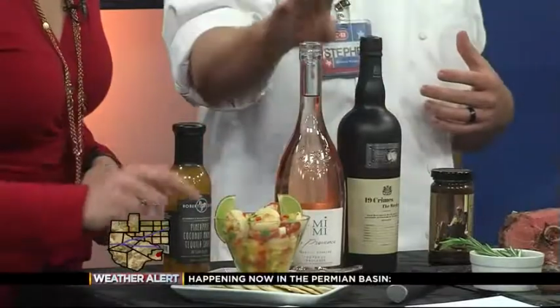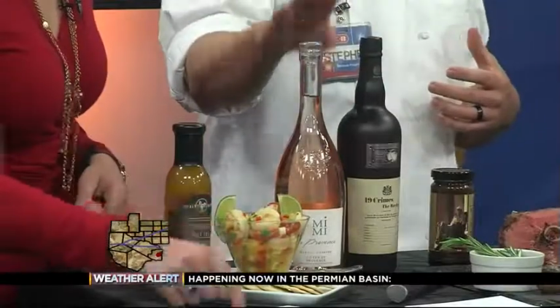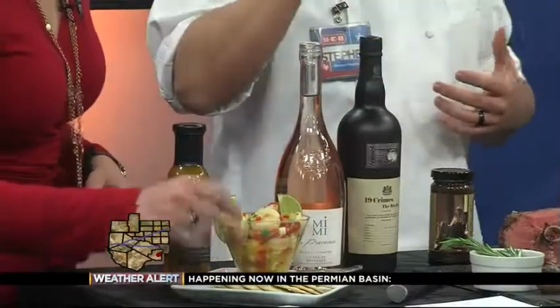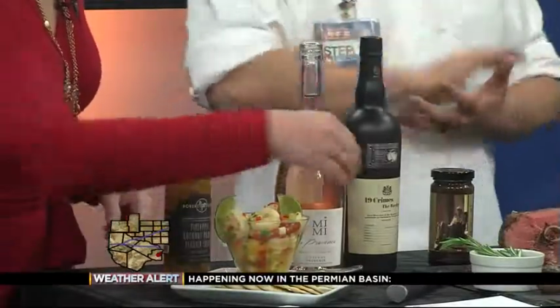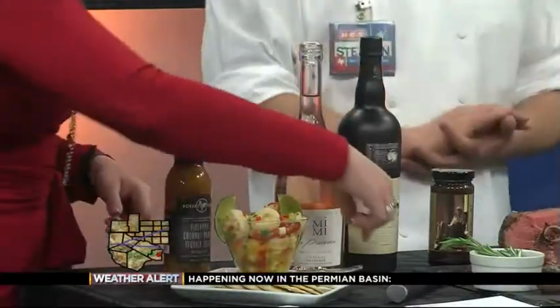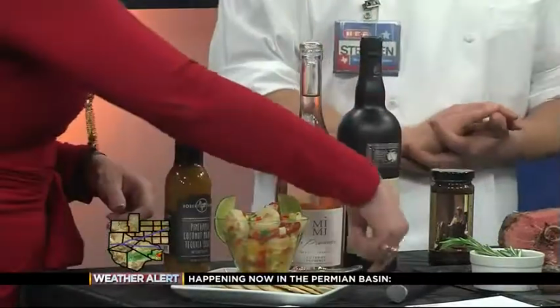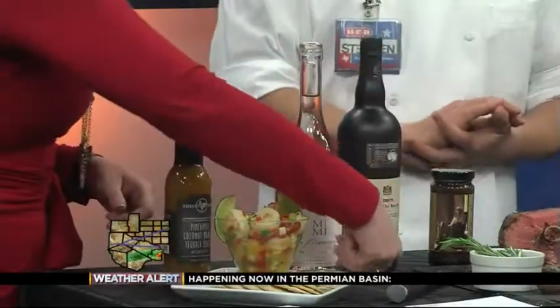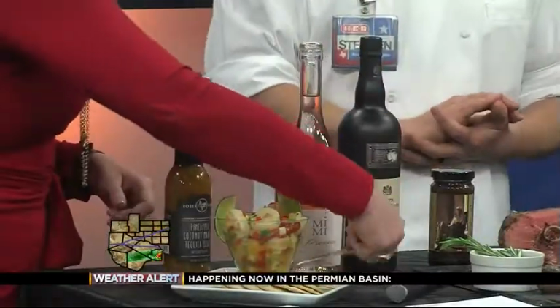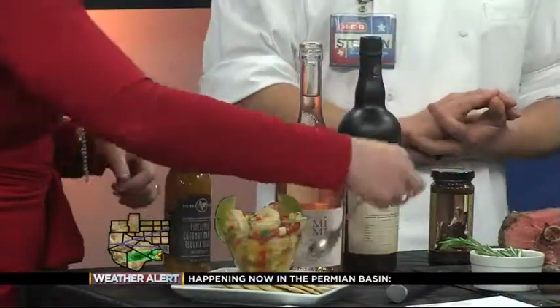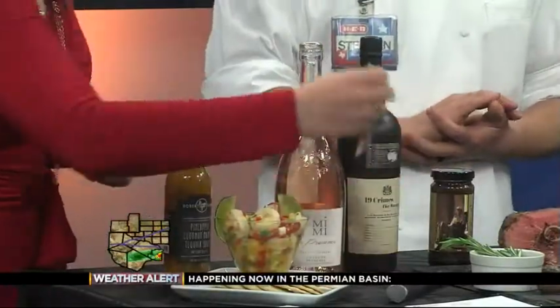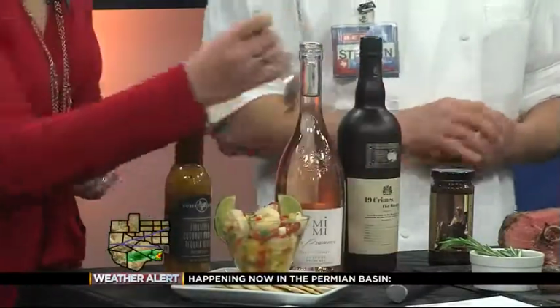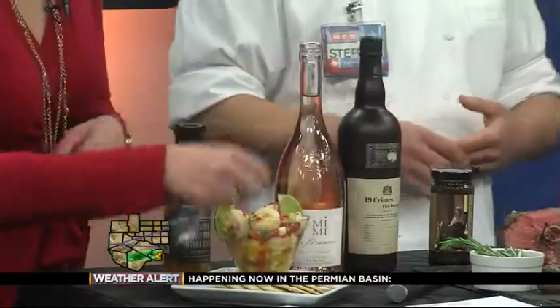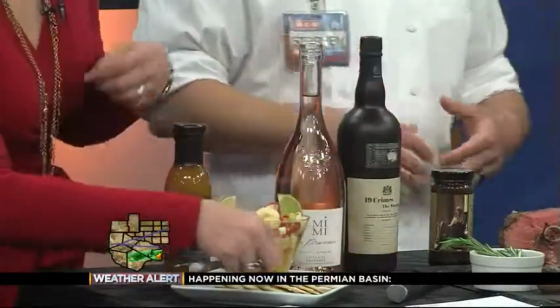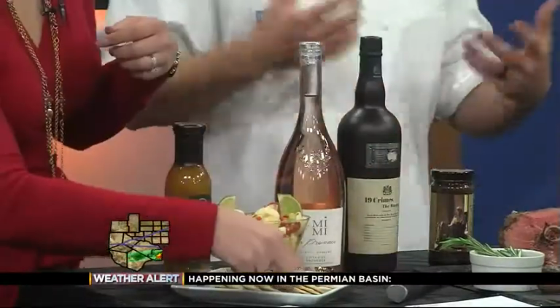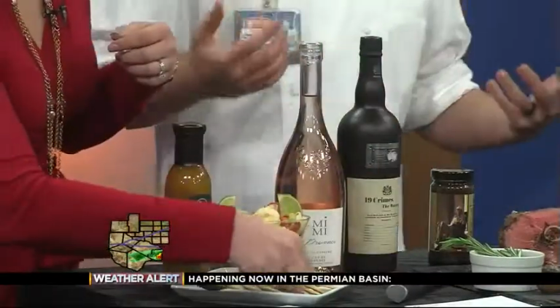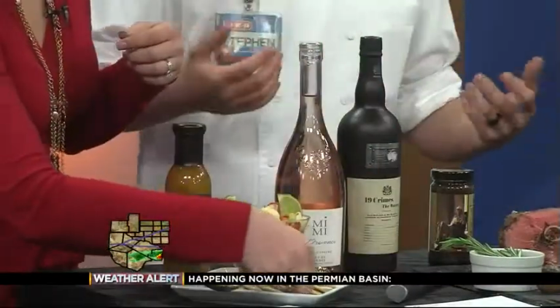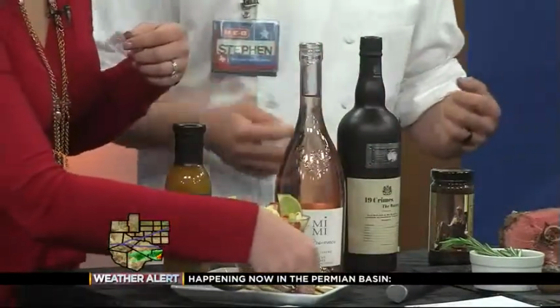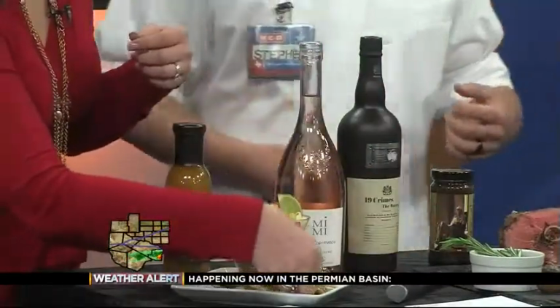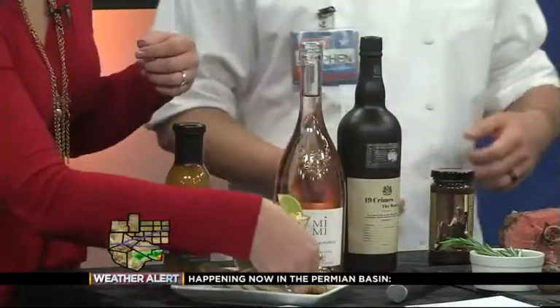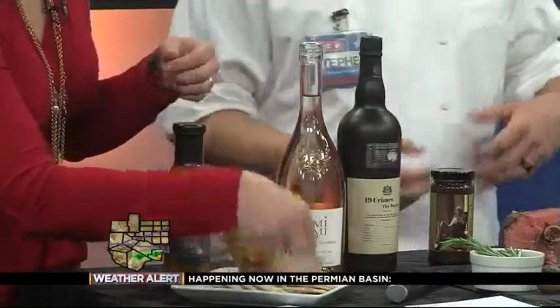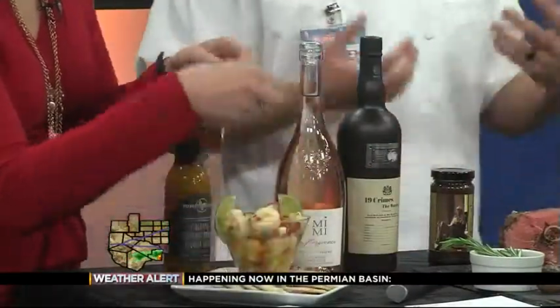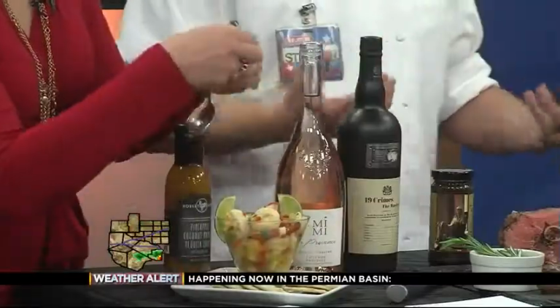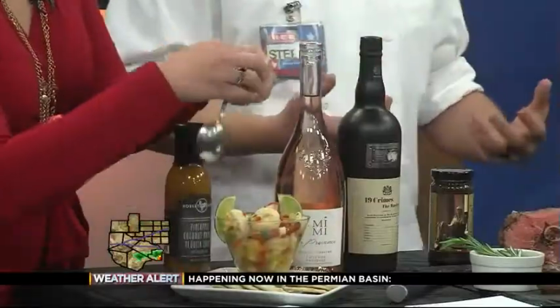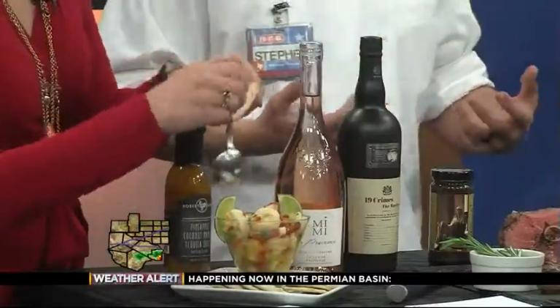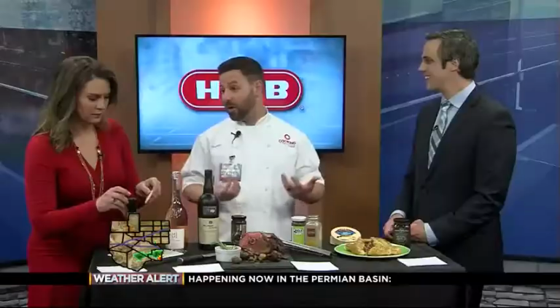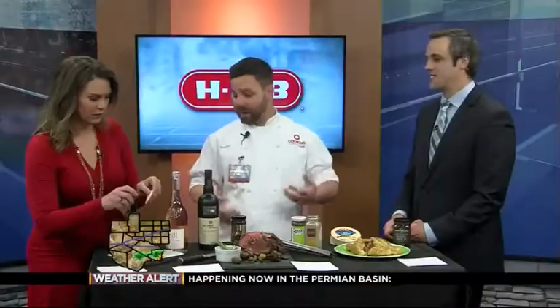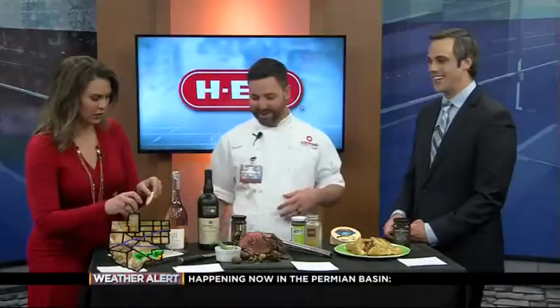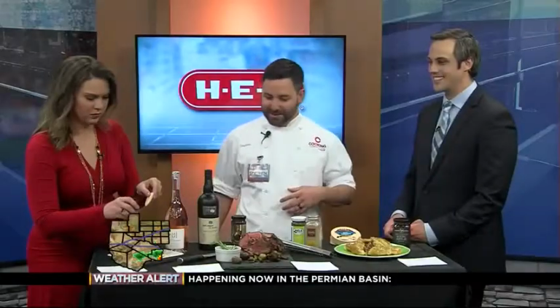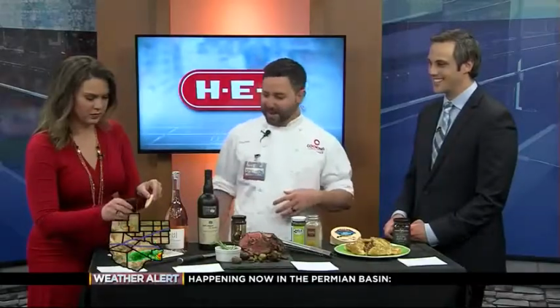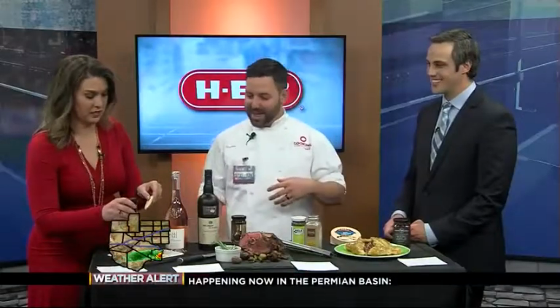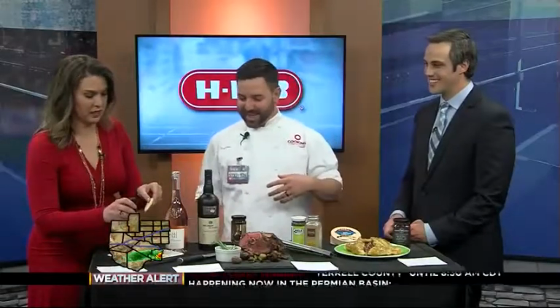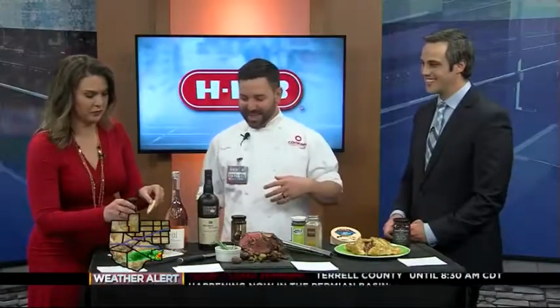We've got our Mimi in Provence rosé to complement everything, because what's food without wine, am I right? That's right — it's not food.